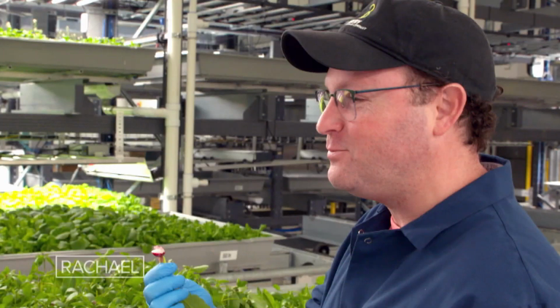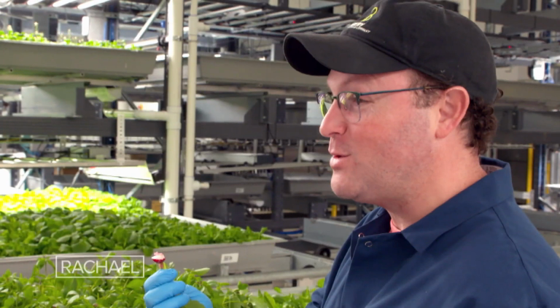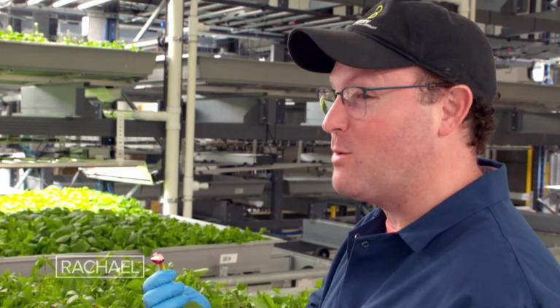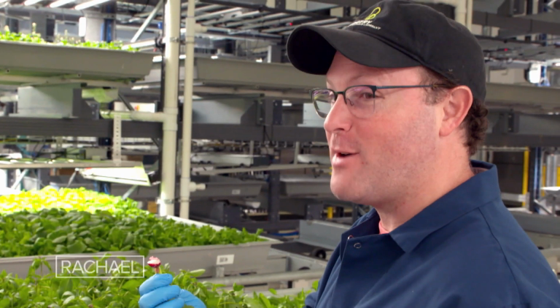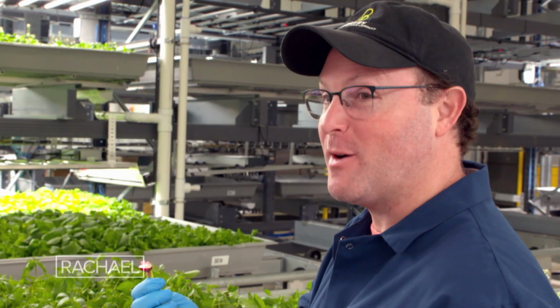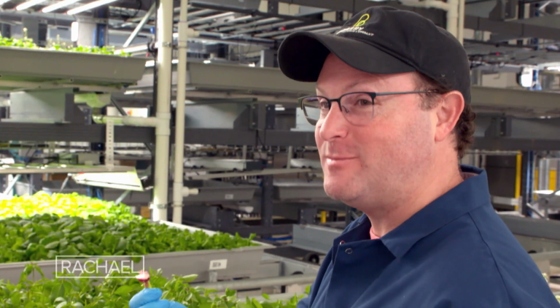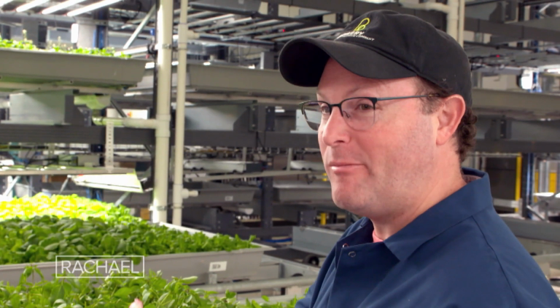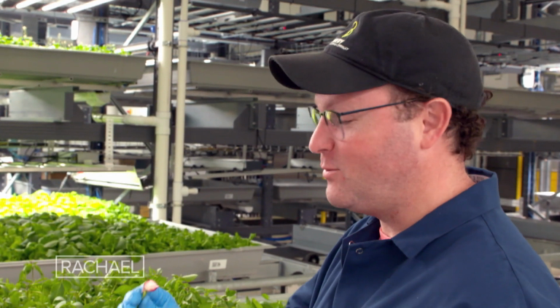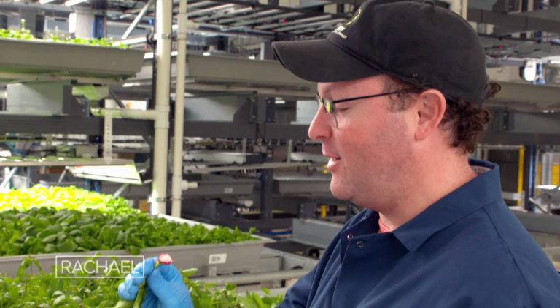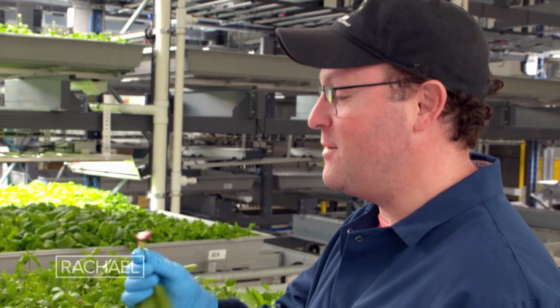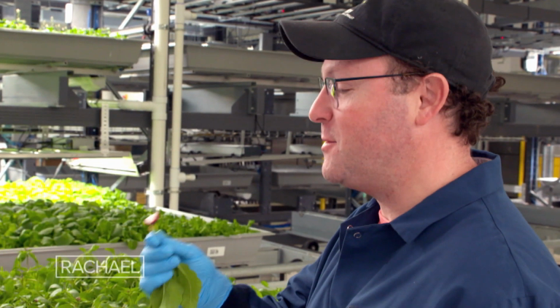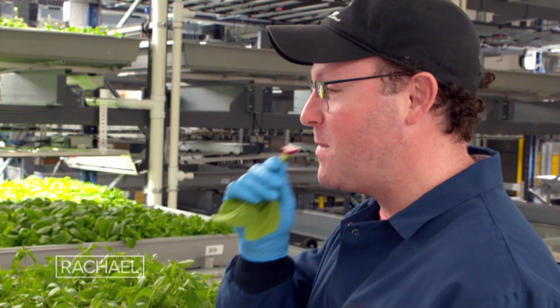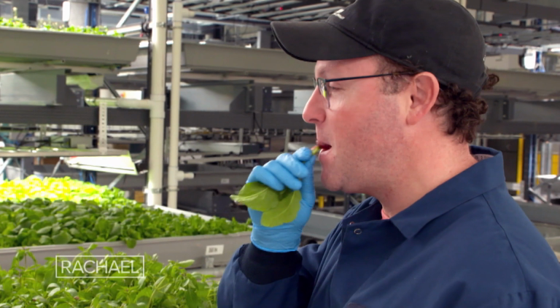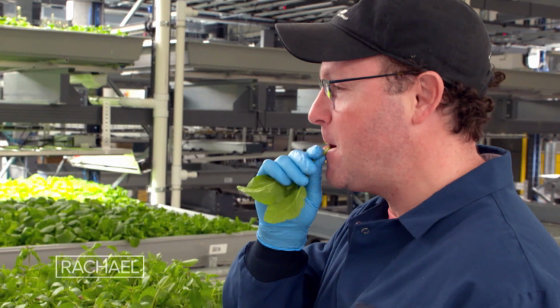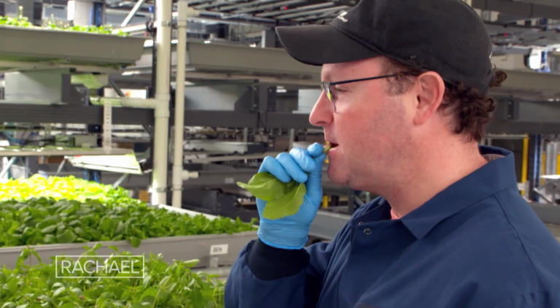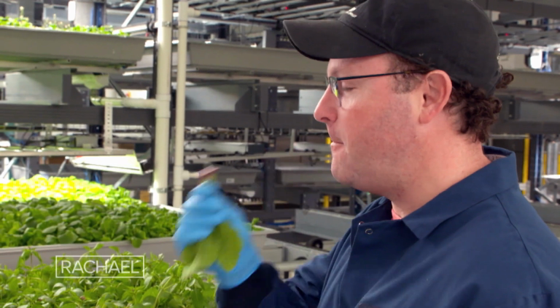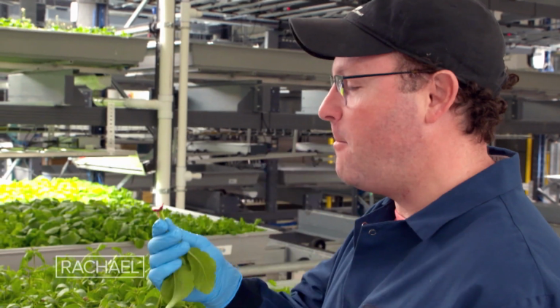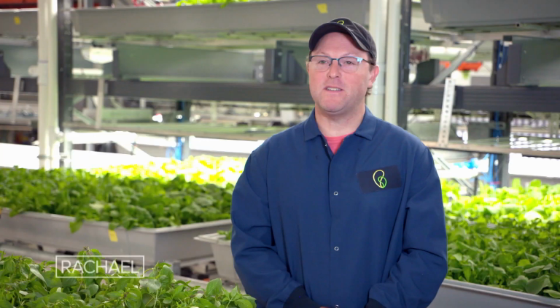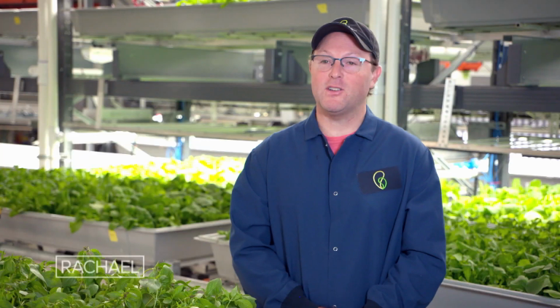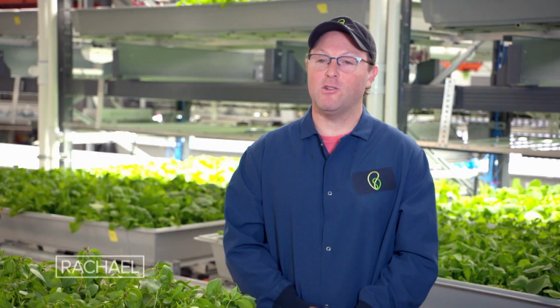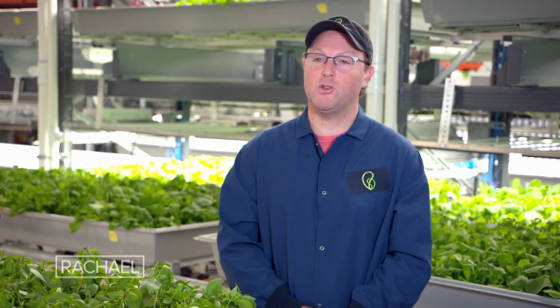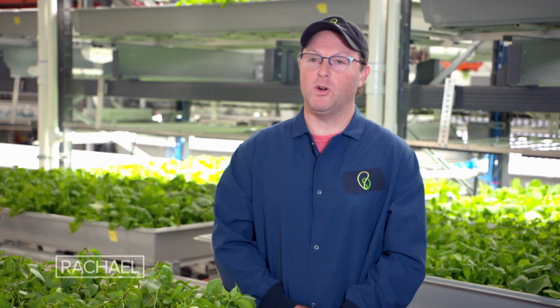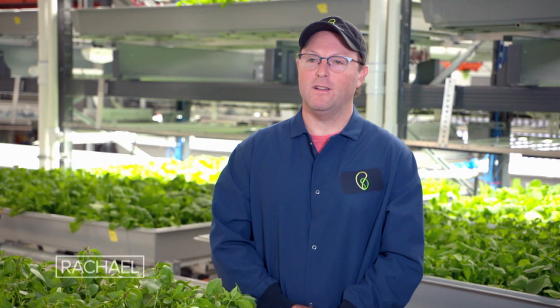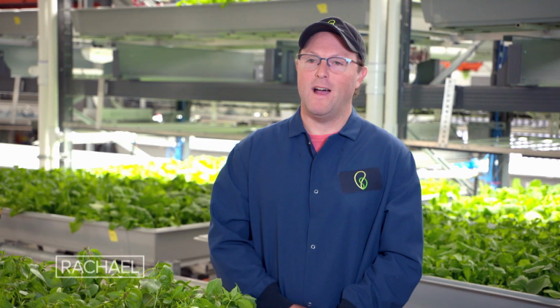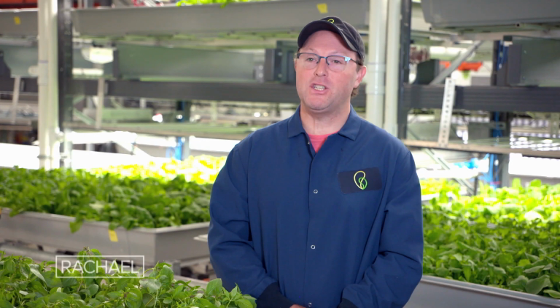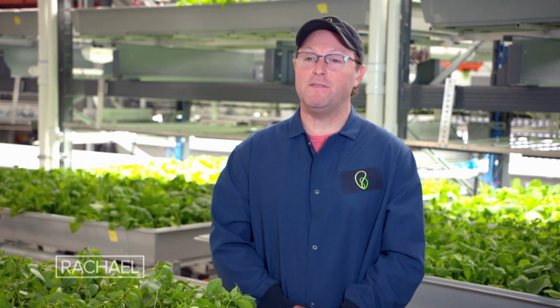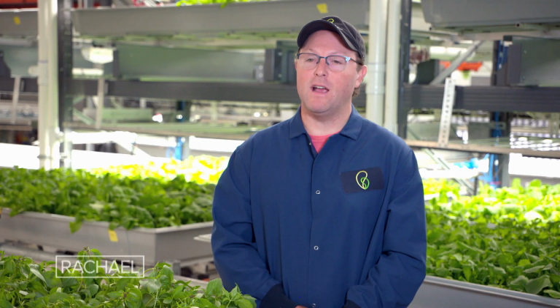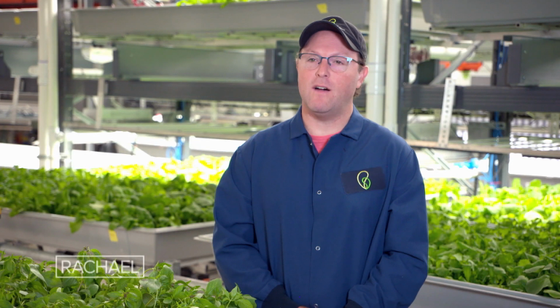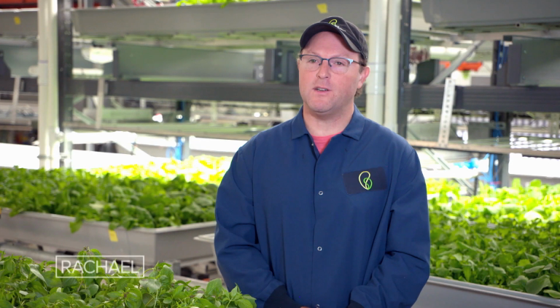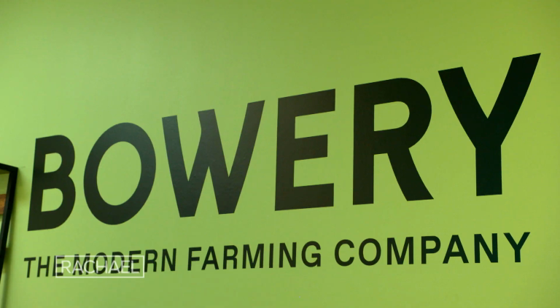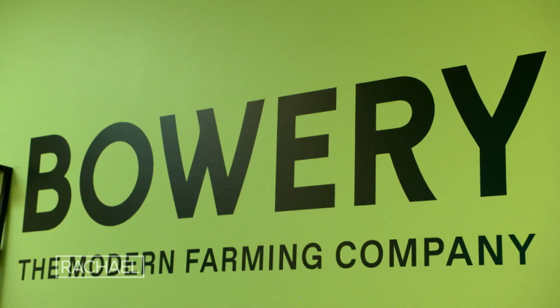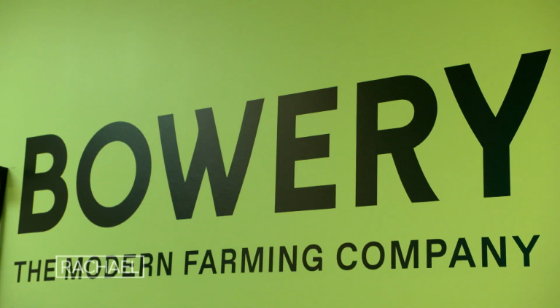Super refreshing. I love these. My name is Dr. Henry Stuhl. I'm the Chief Science Officer at Bowery Farming.